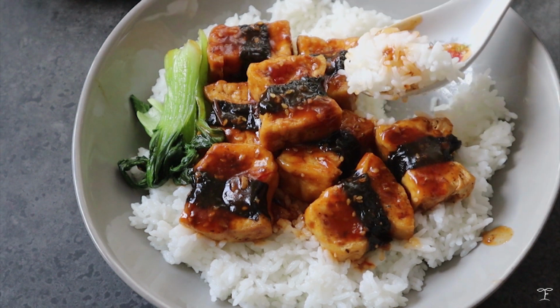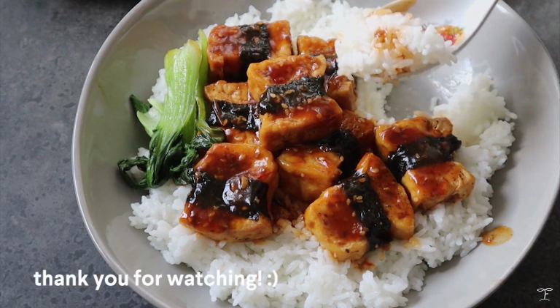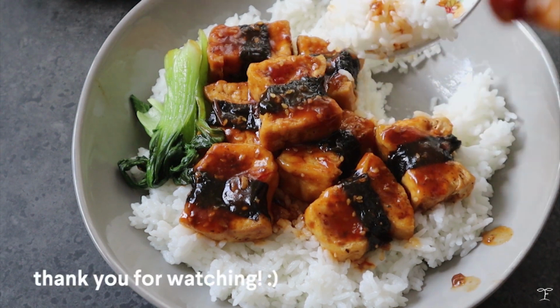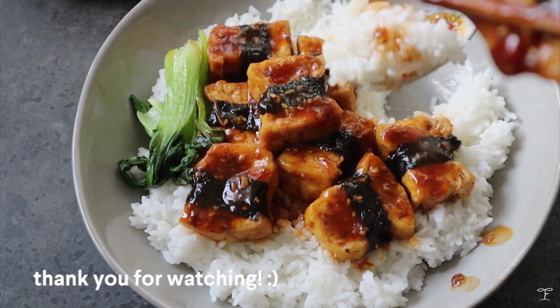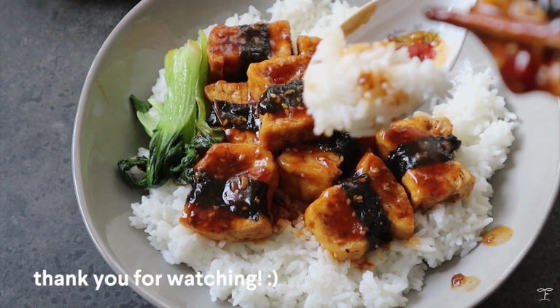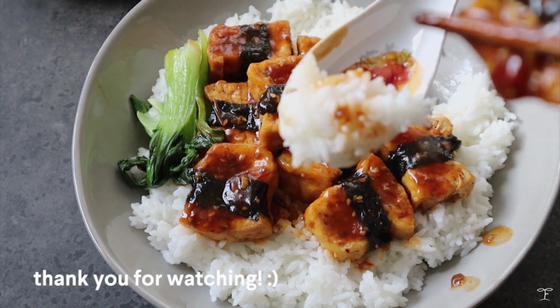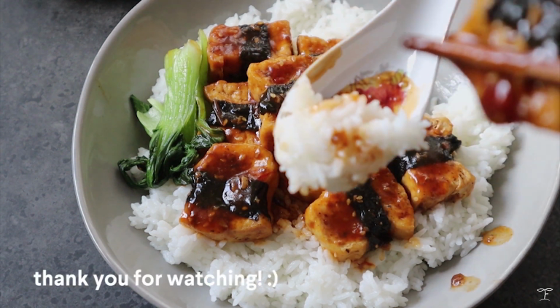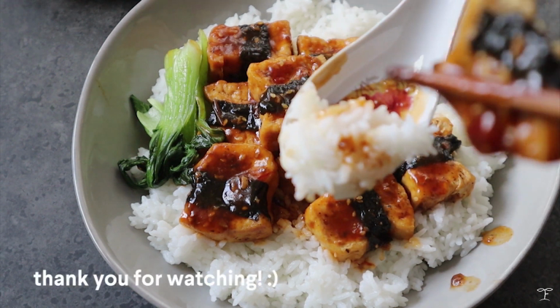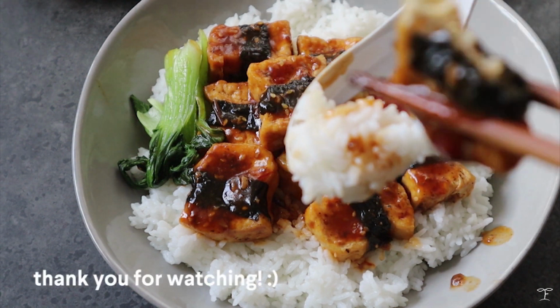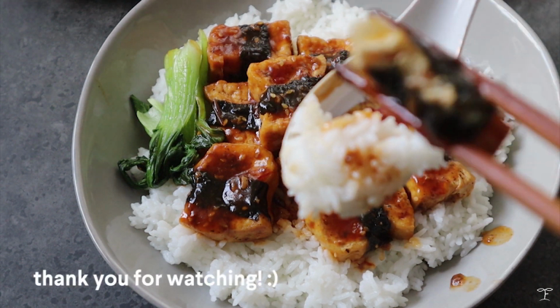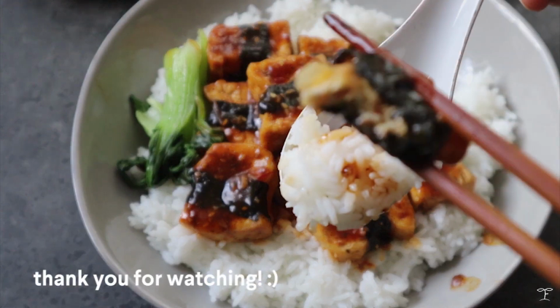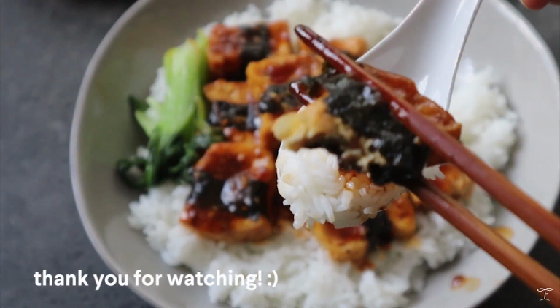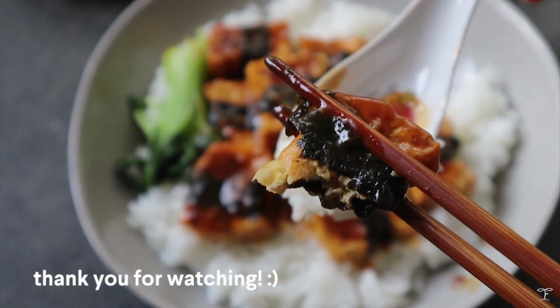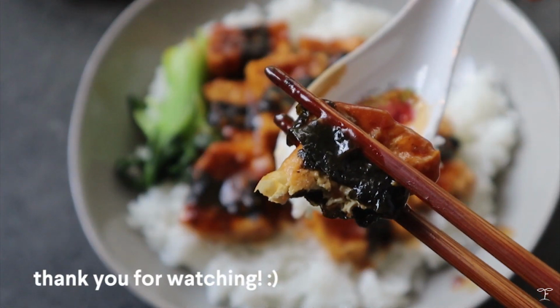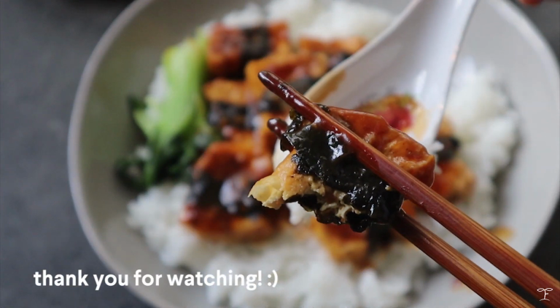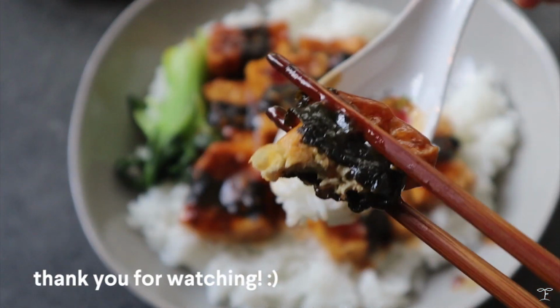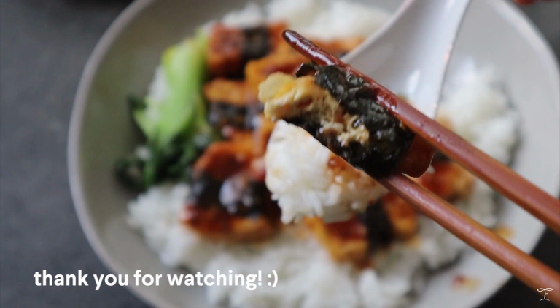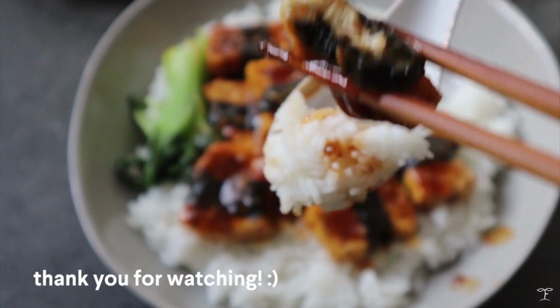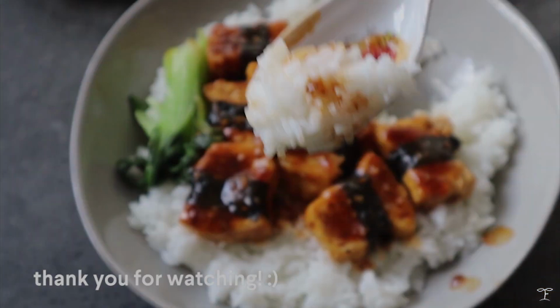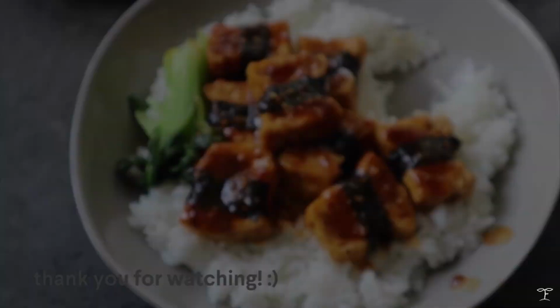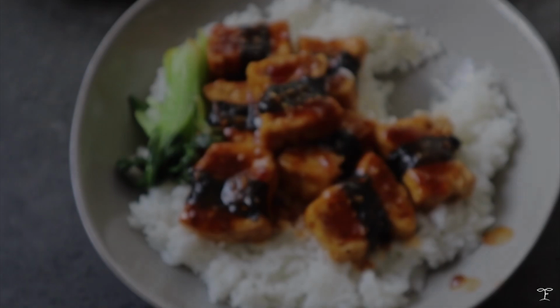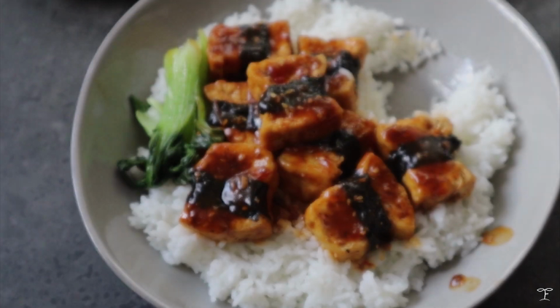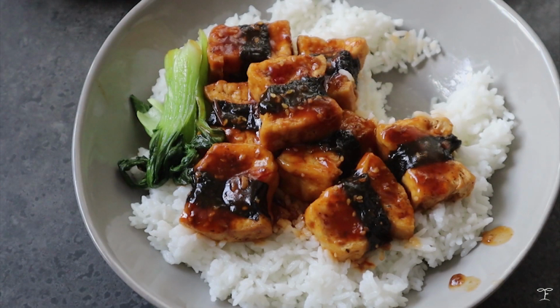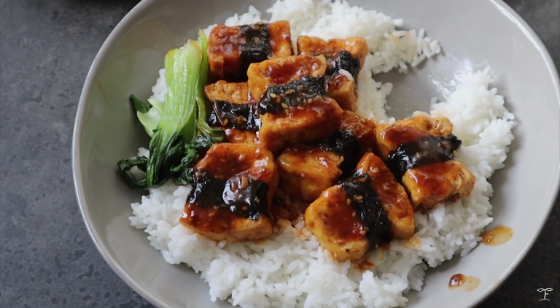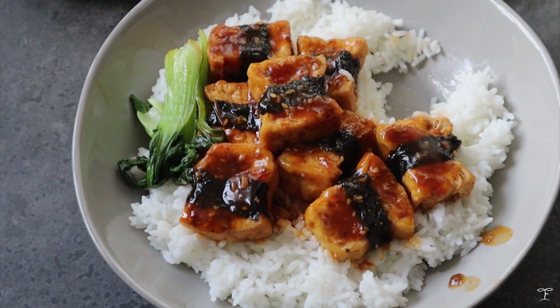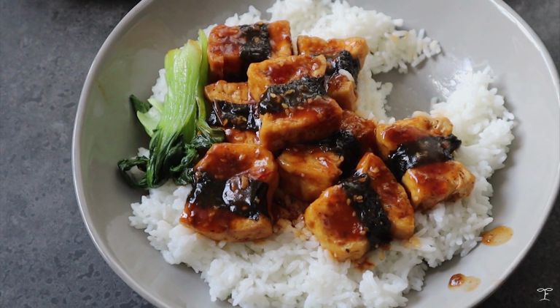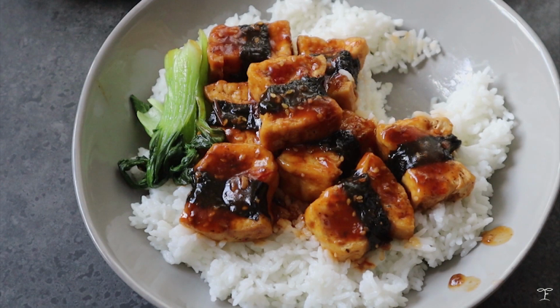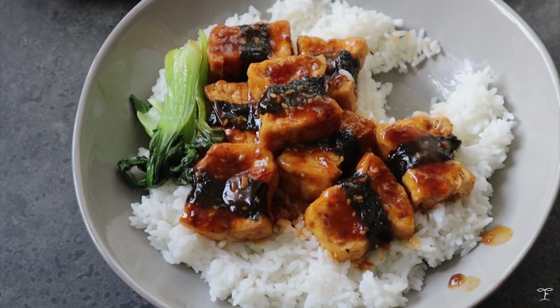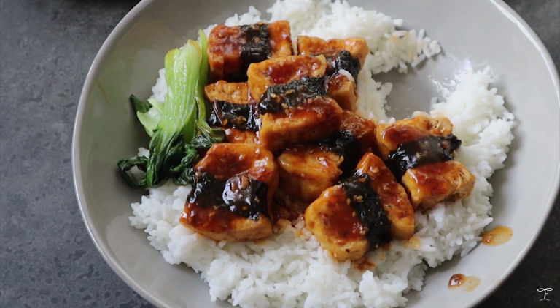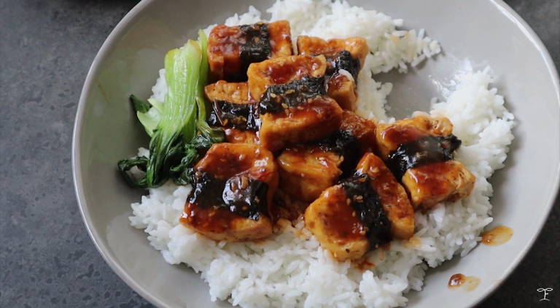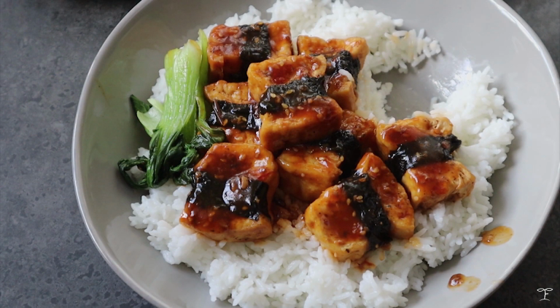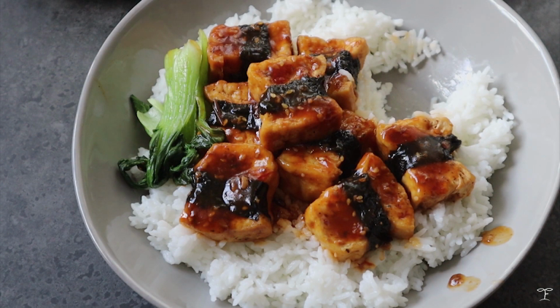Thank you so much for watching, and I hope you guys enjoyed this recipe. I will see you guys in my next video.